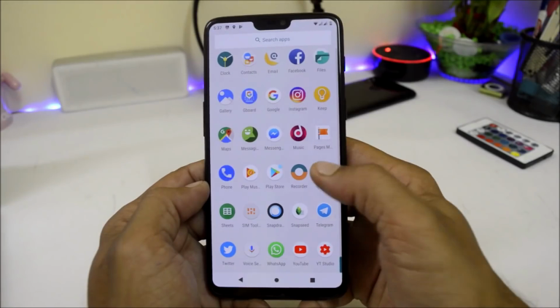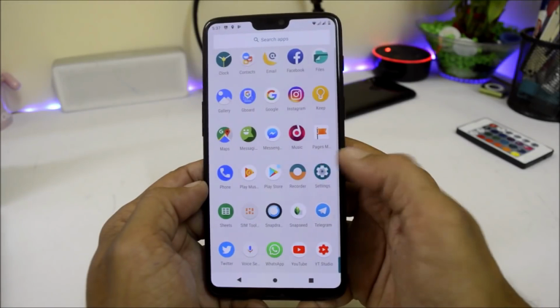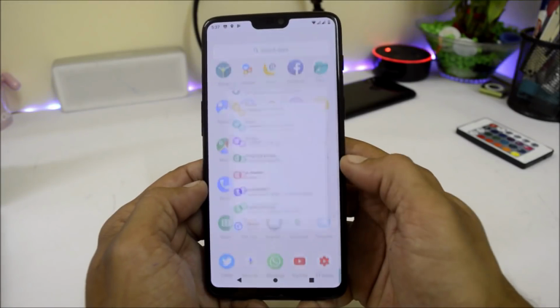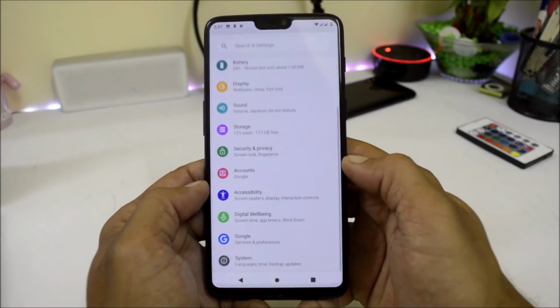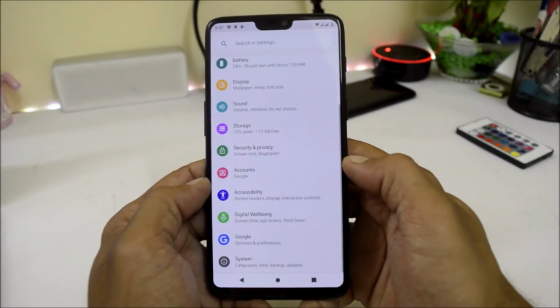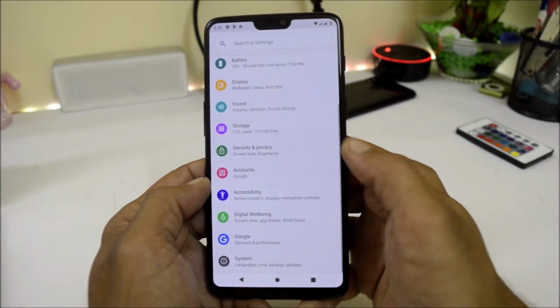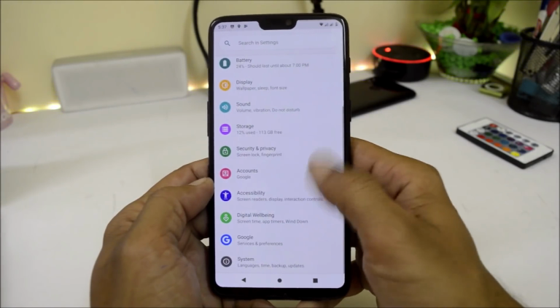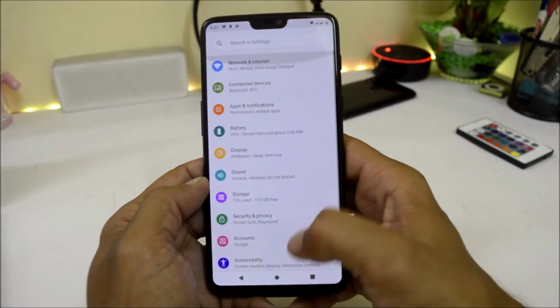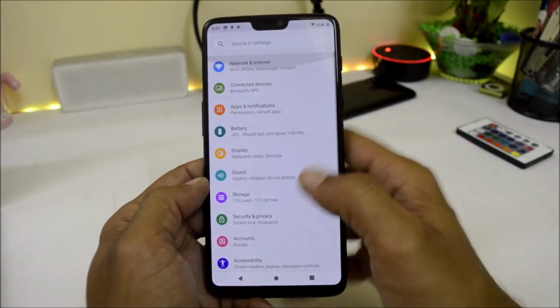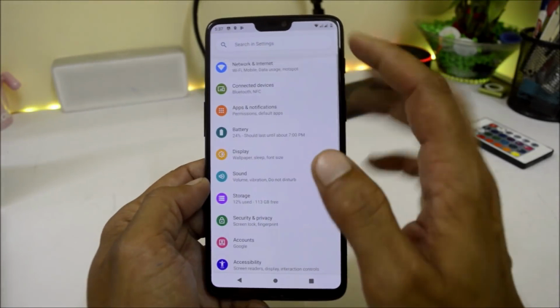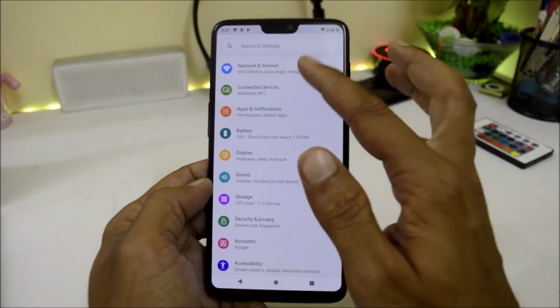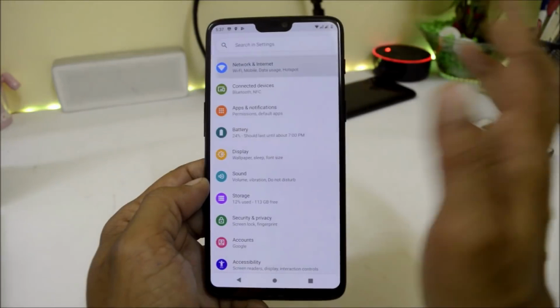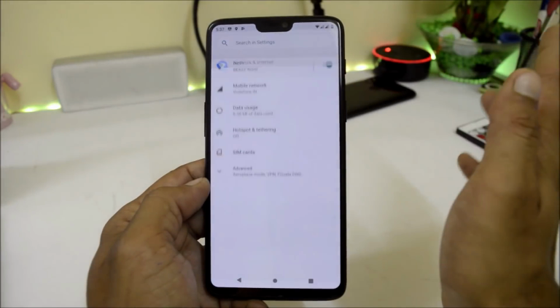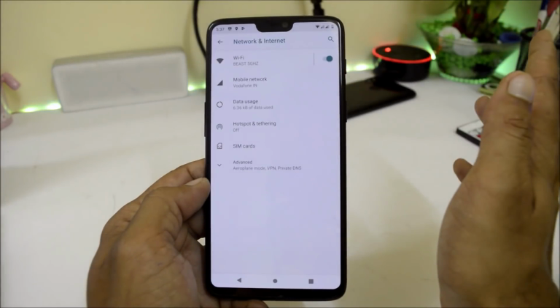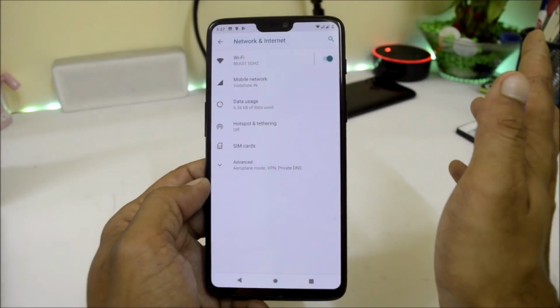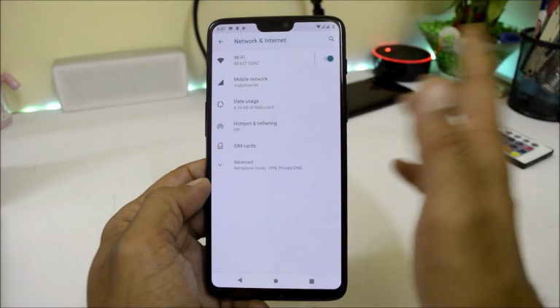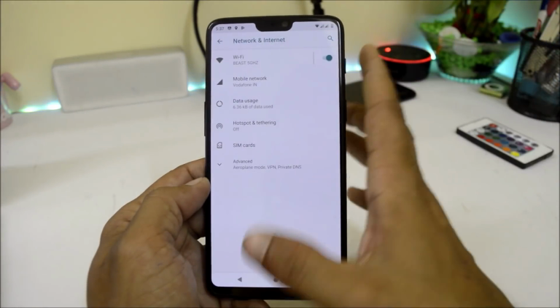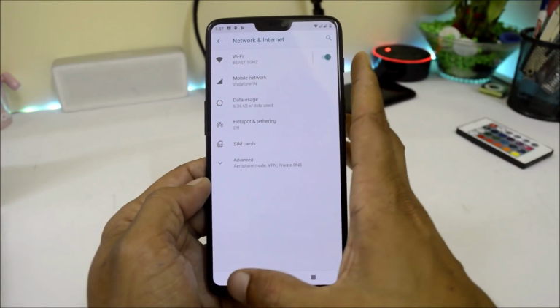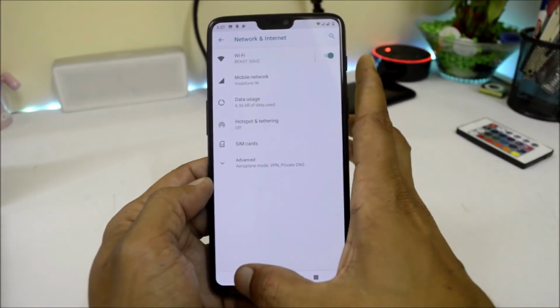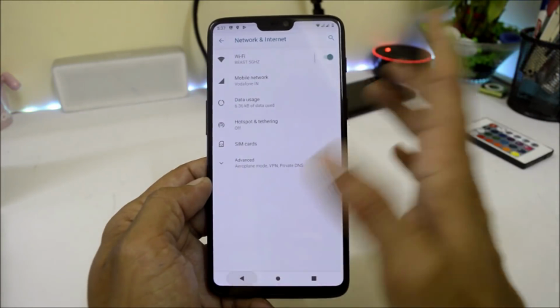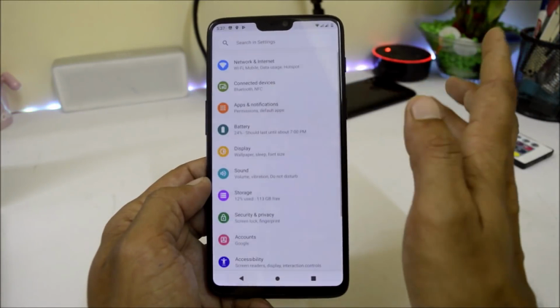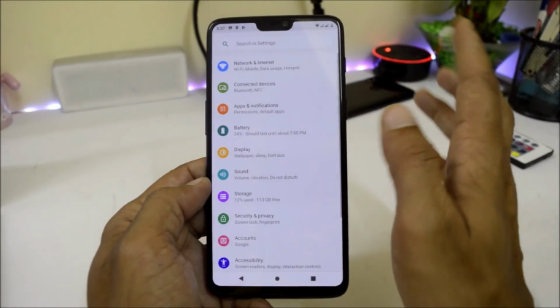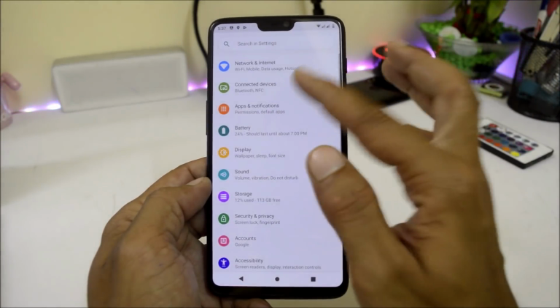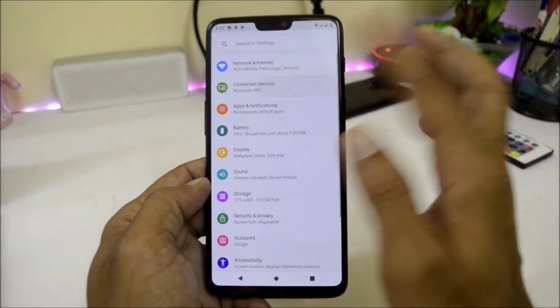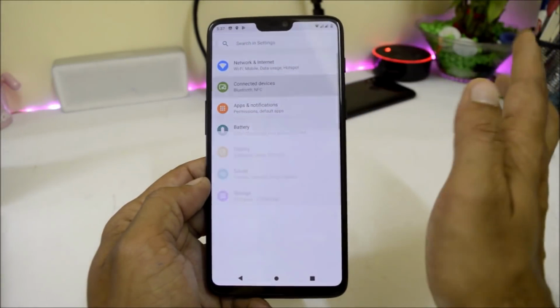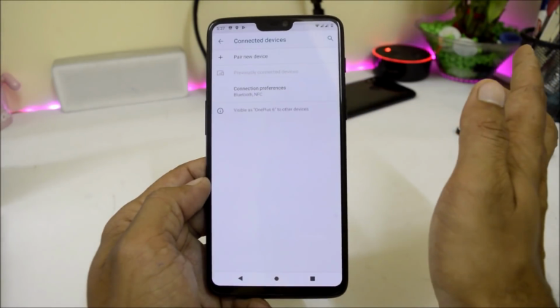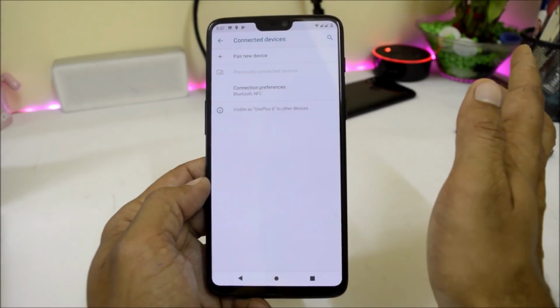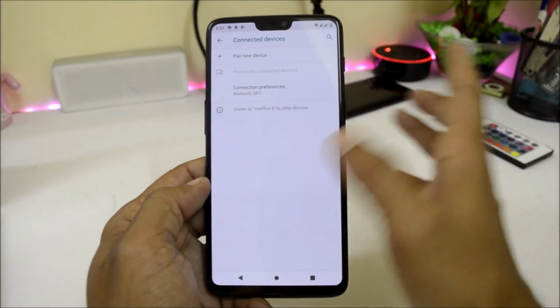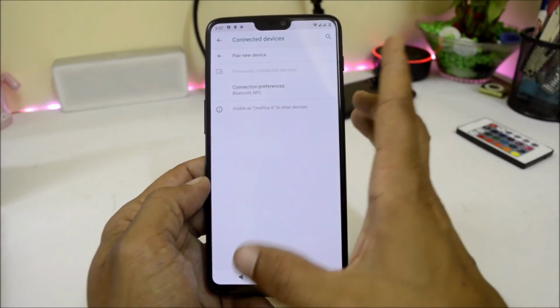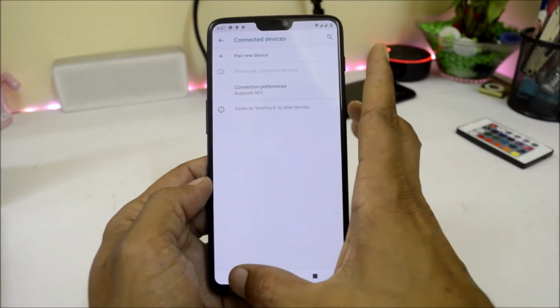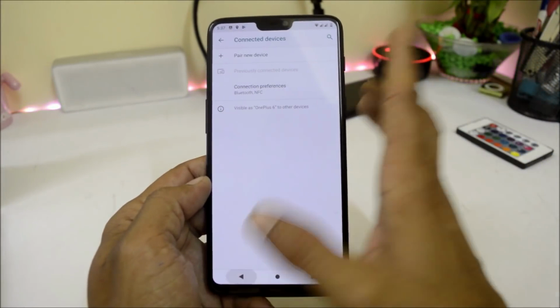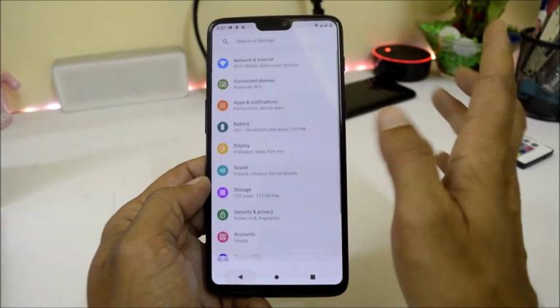Going inside the Settings, under Network and Internet, WiFi is working fine and Bluetooth also seems to be working fine.